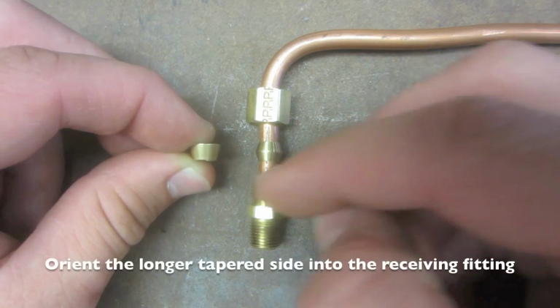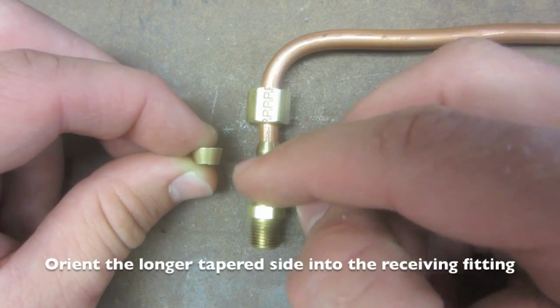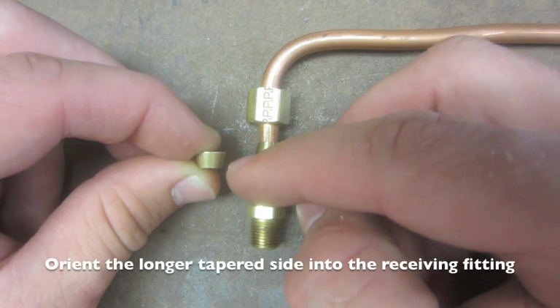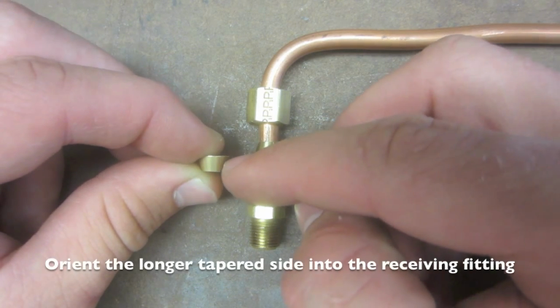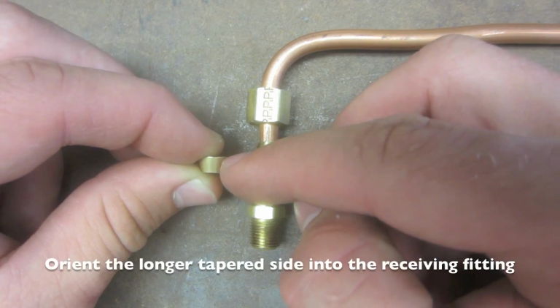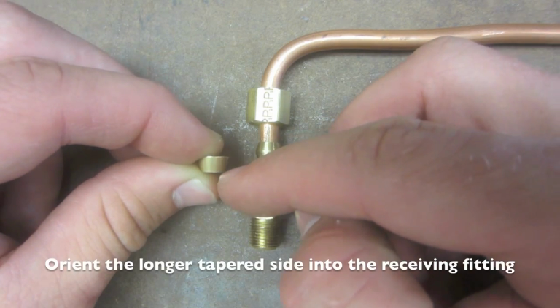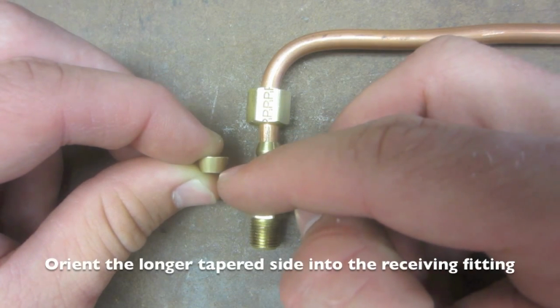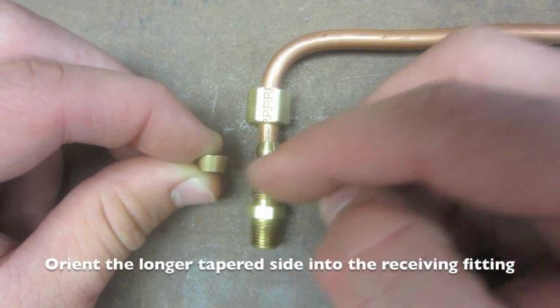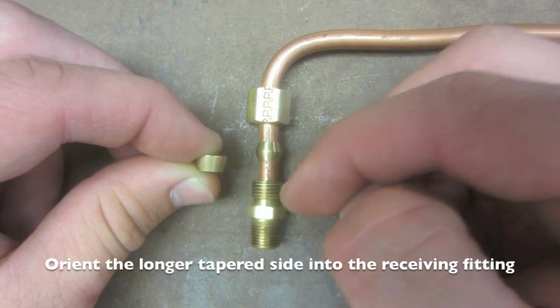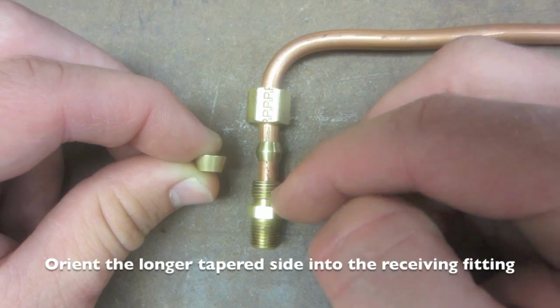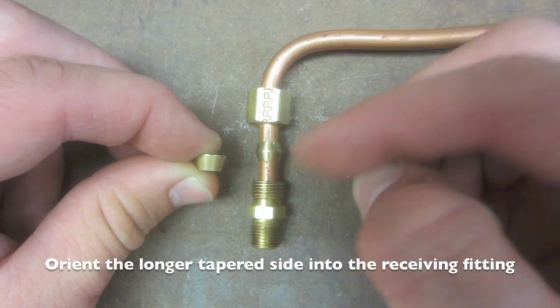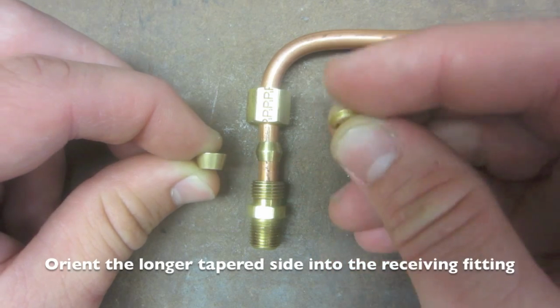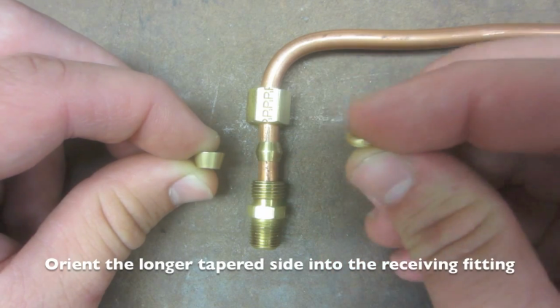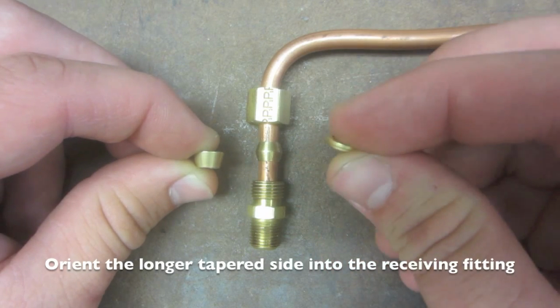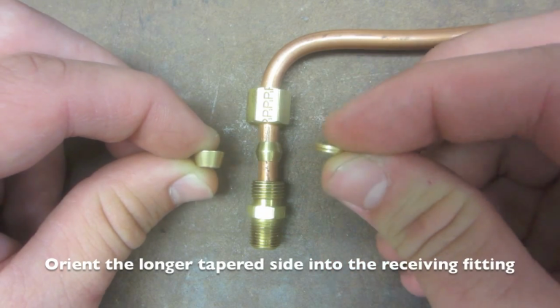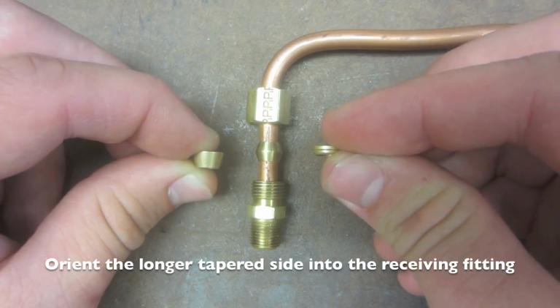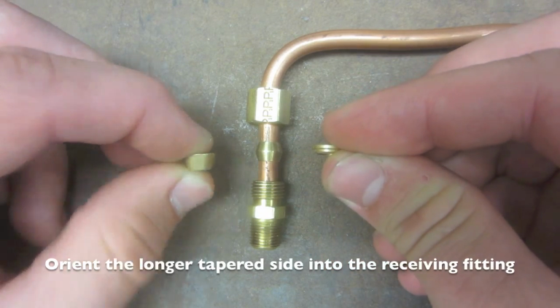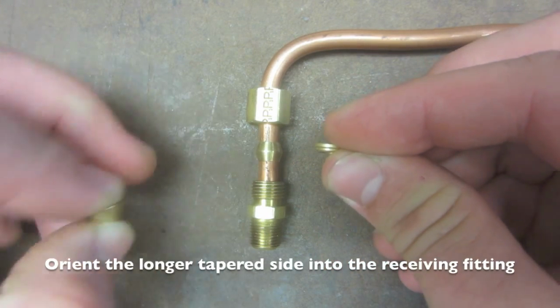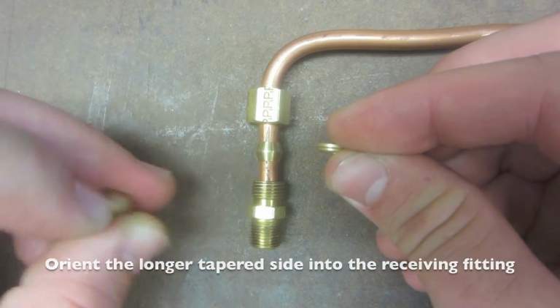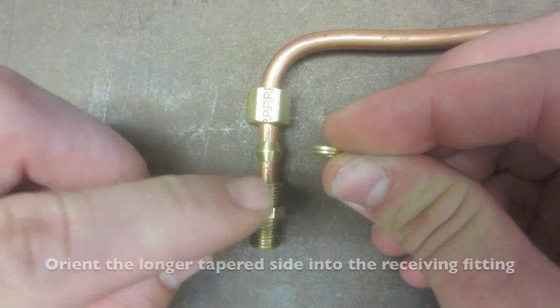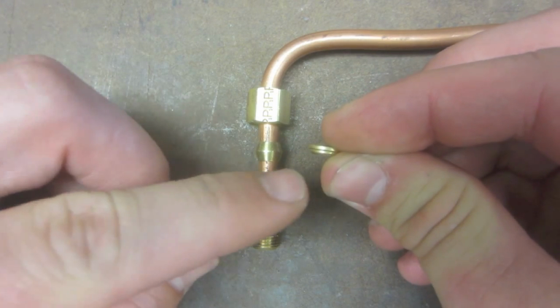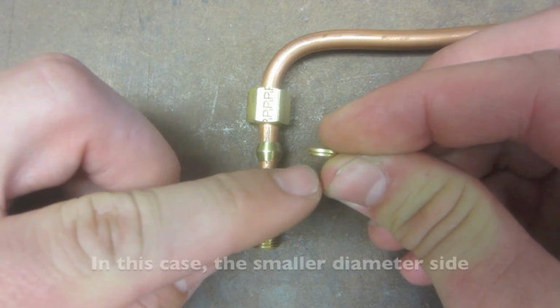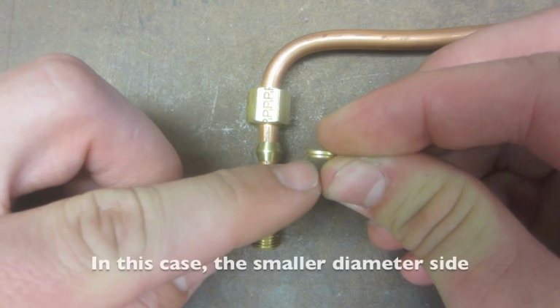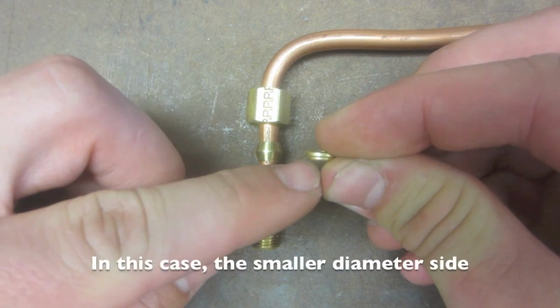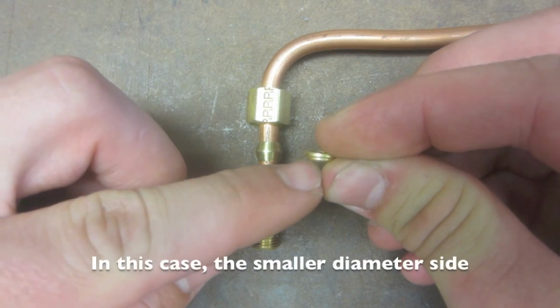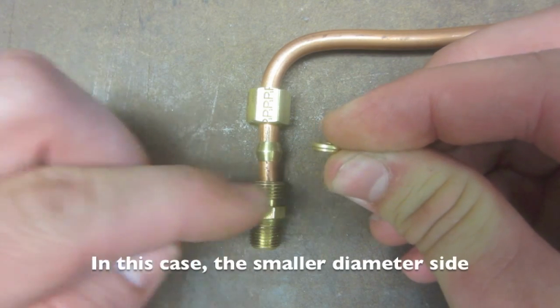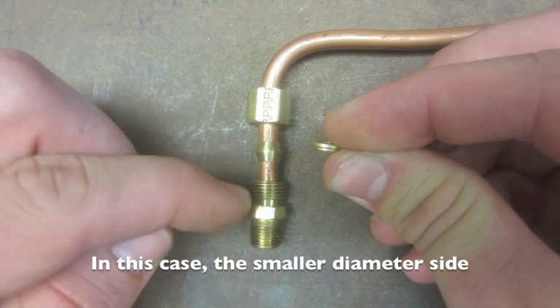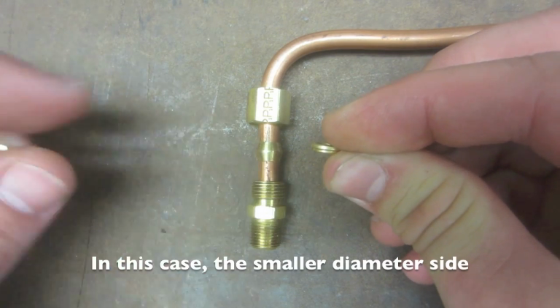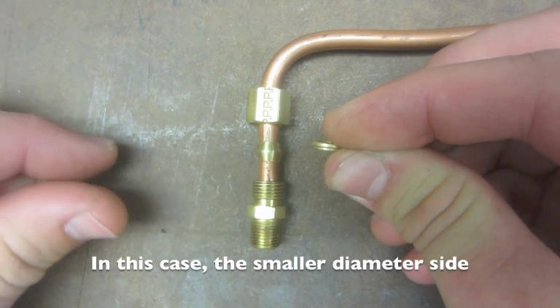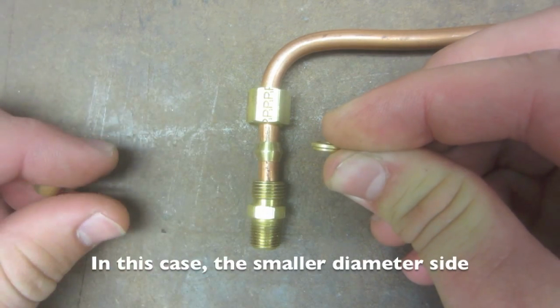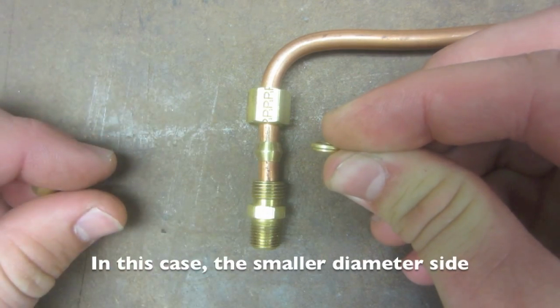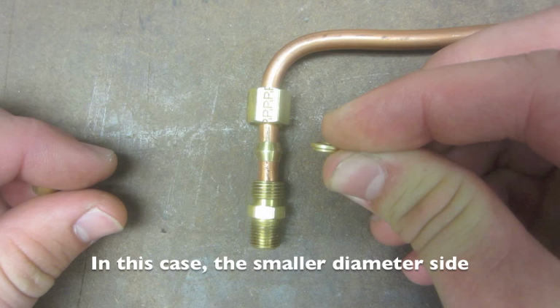Always orient the longer taper end downwards into the receiving fitting — in this case, the smaller diameter into the receiving fitting.